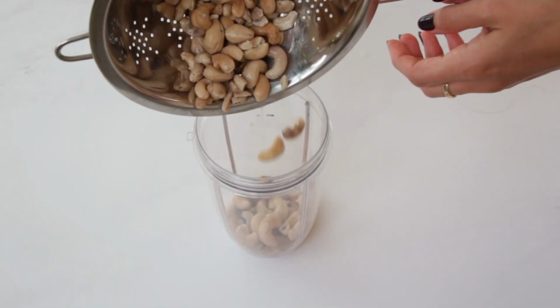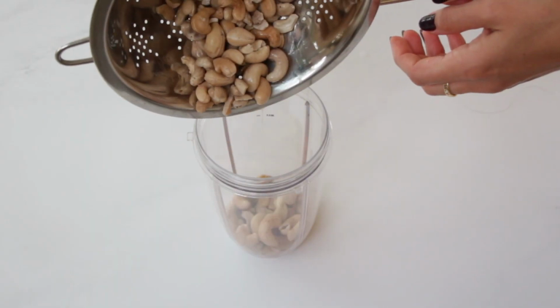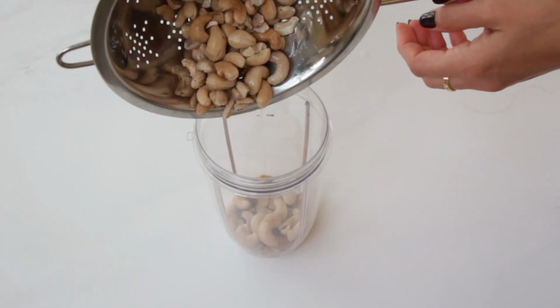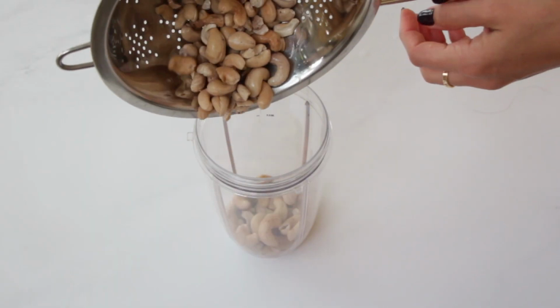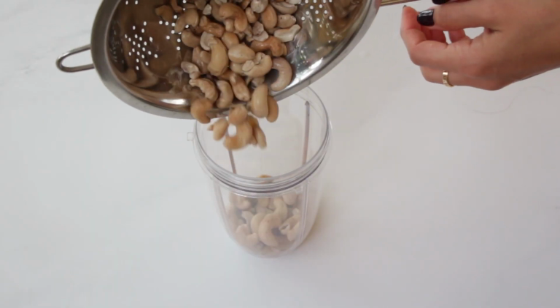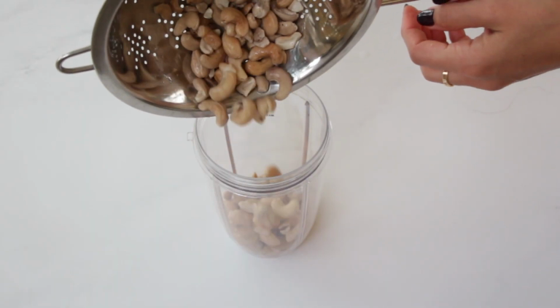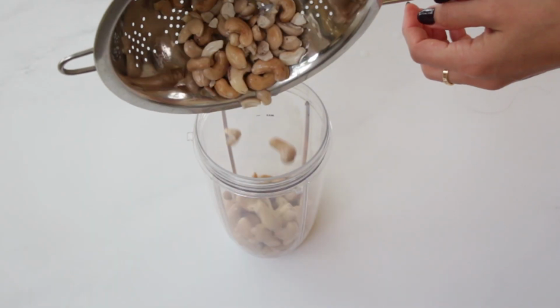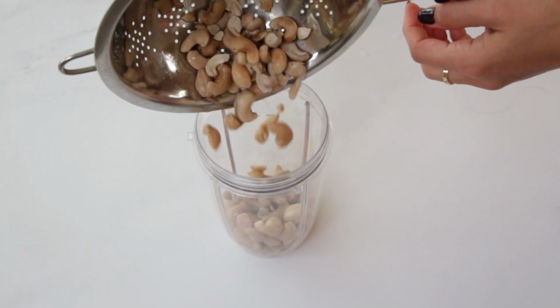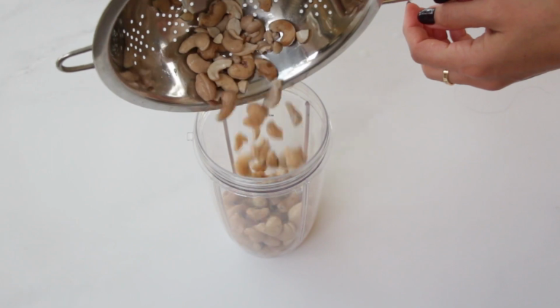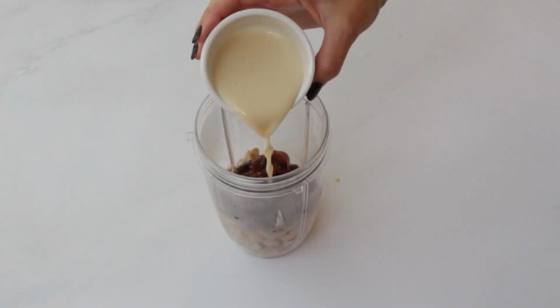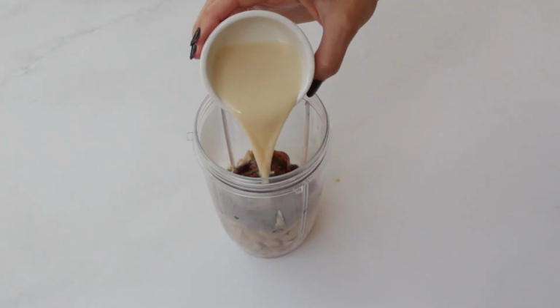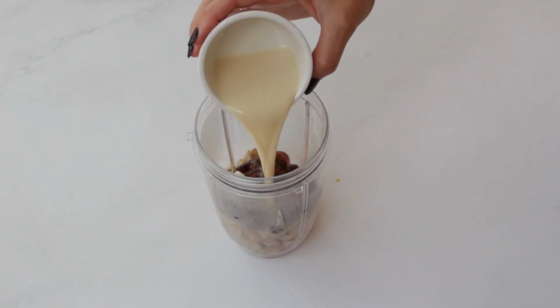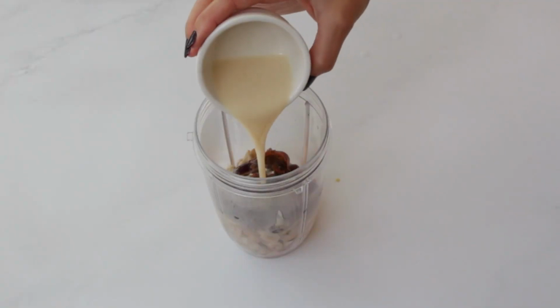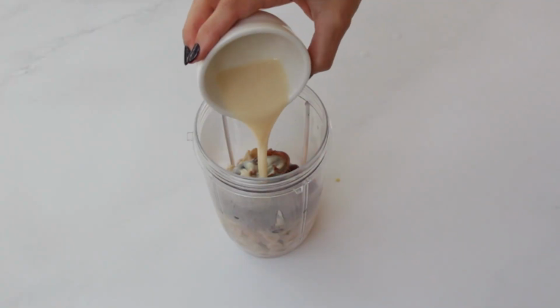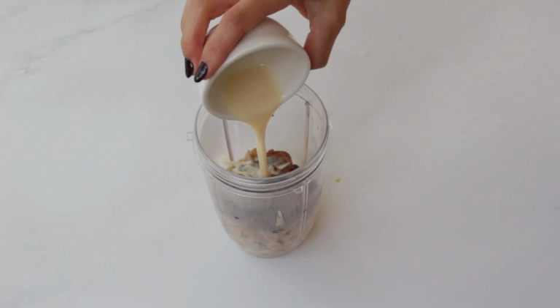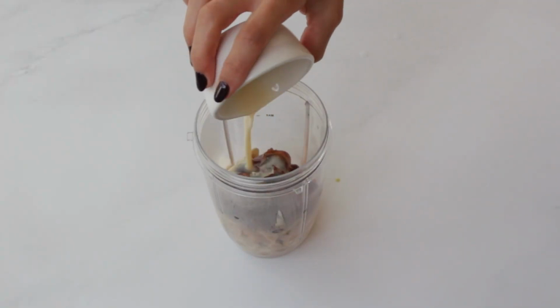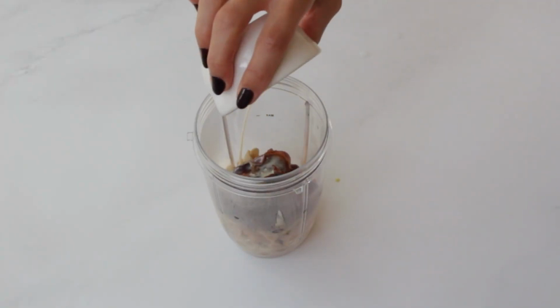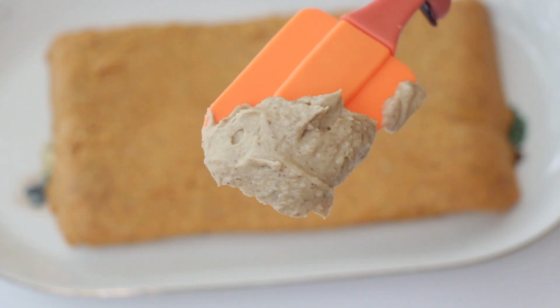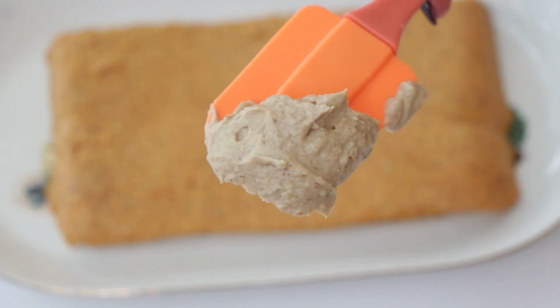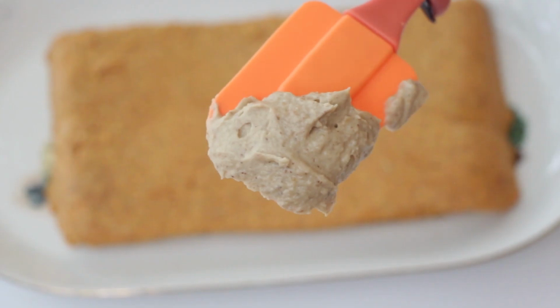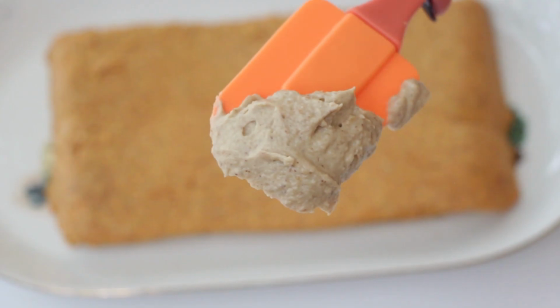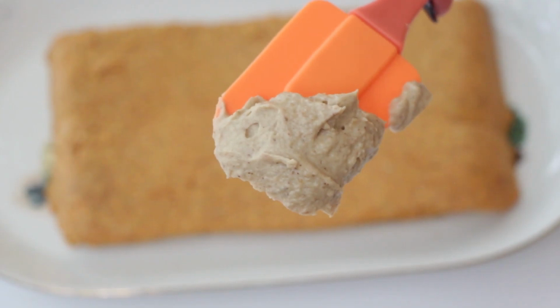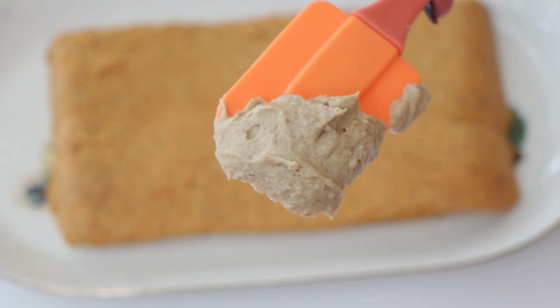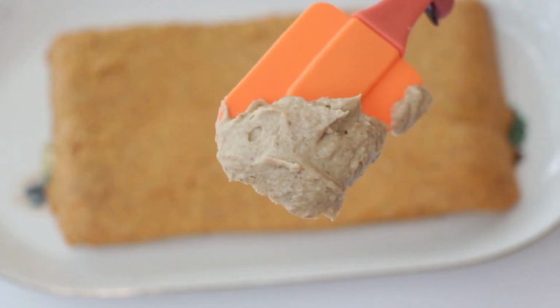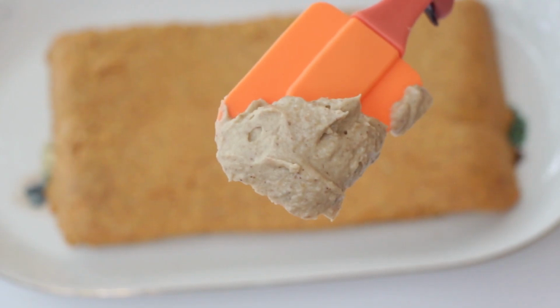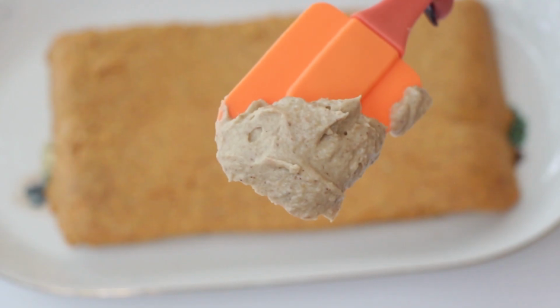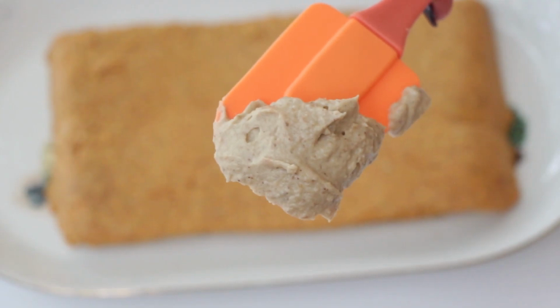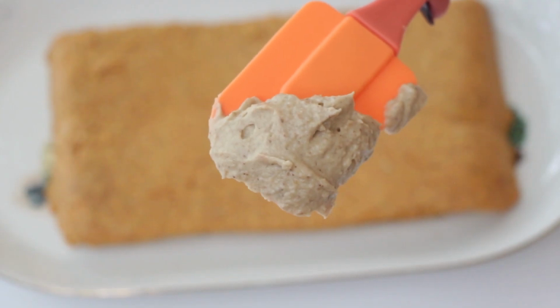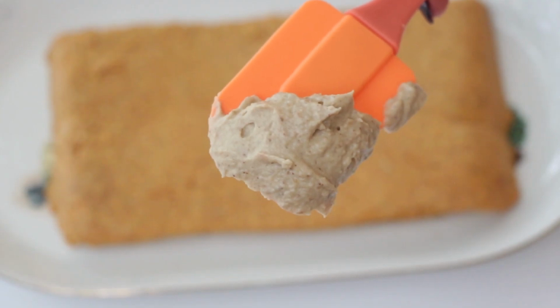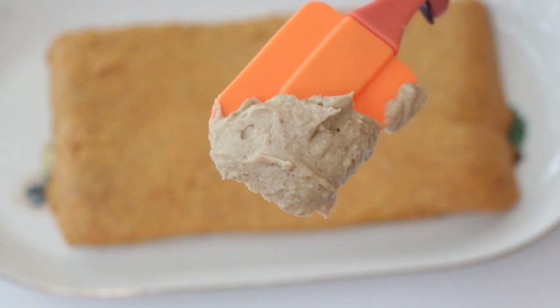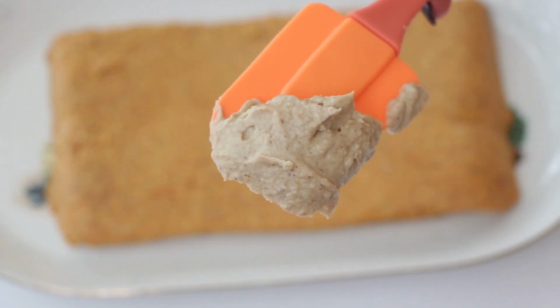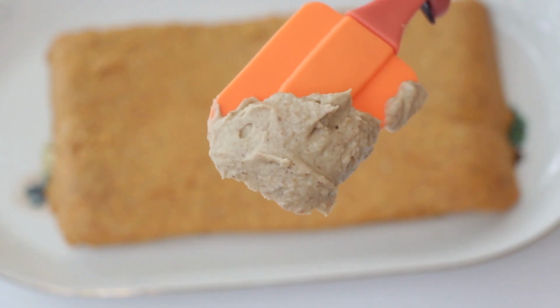While our cake base is chilling, let's work on our dreamy vanilla cashew frosting.